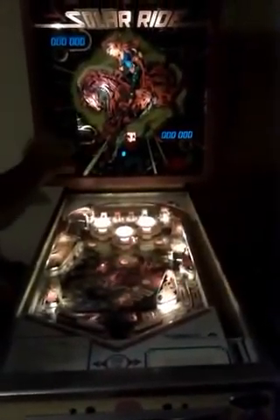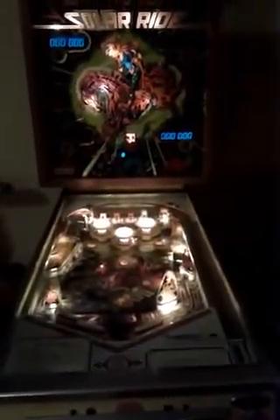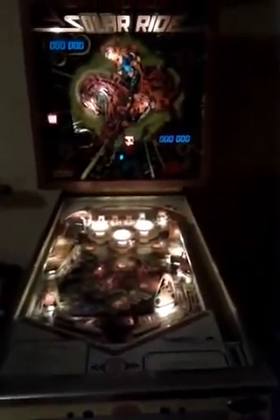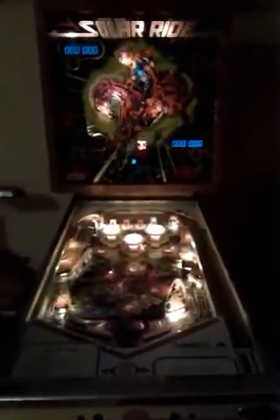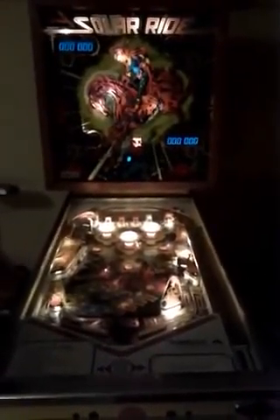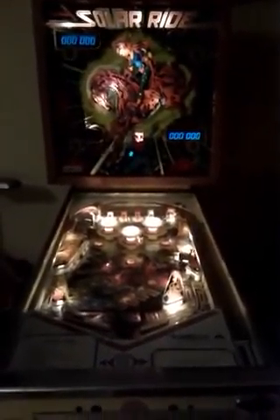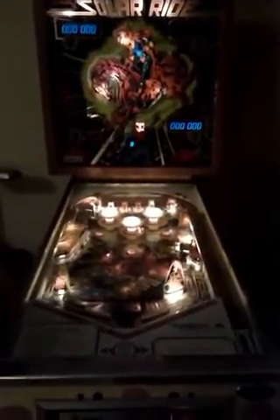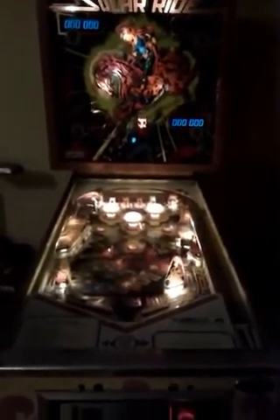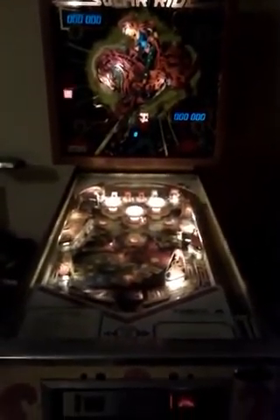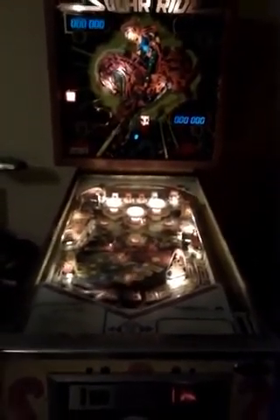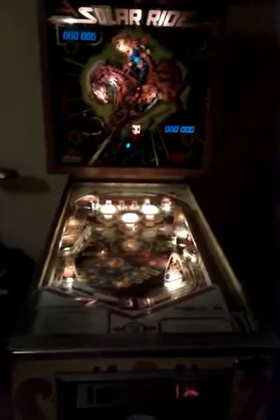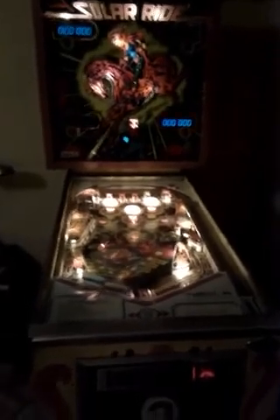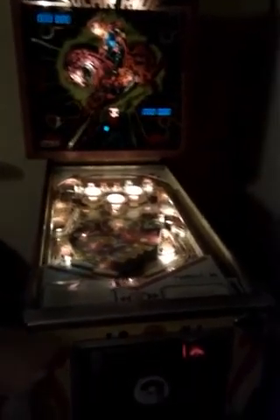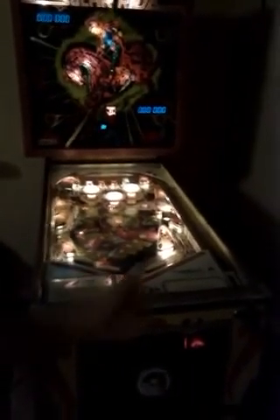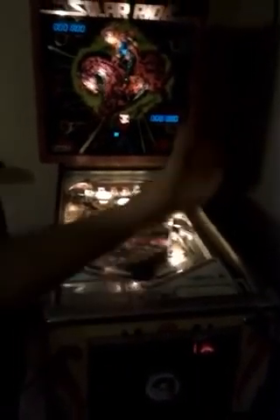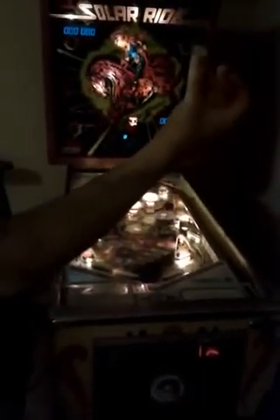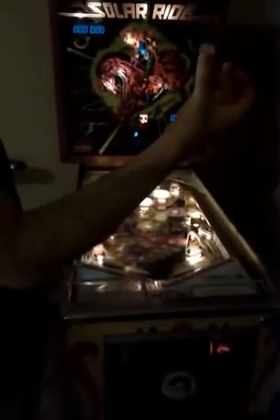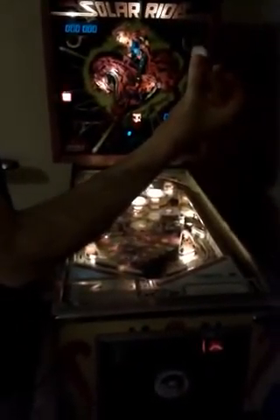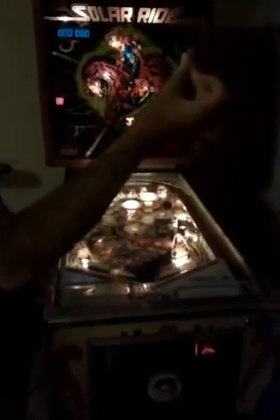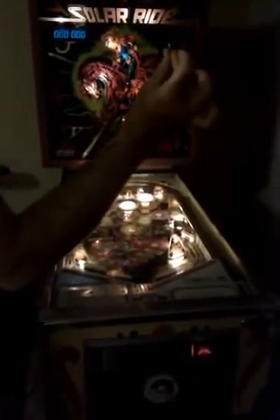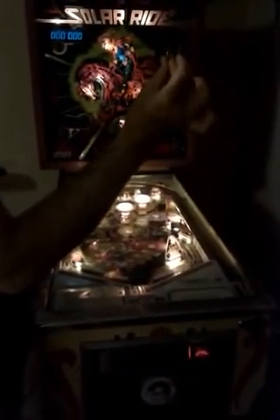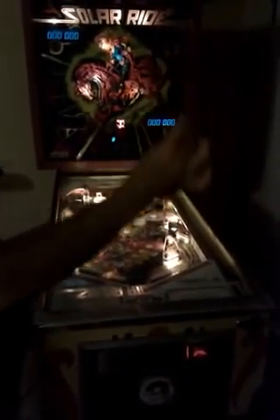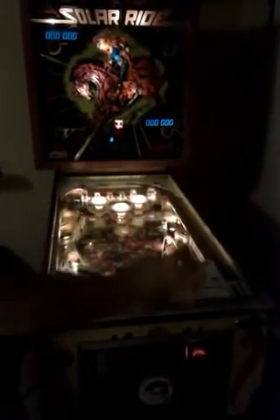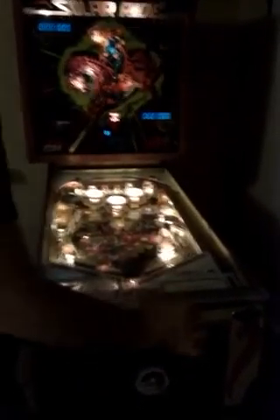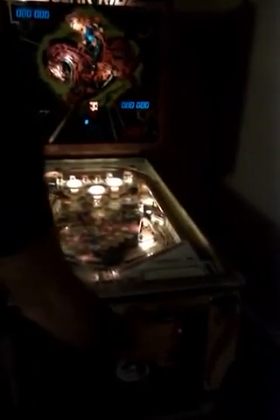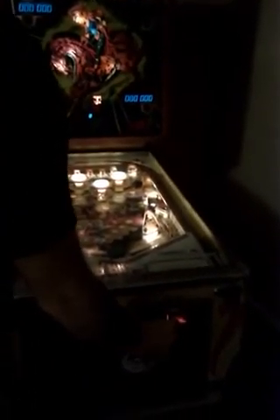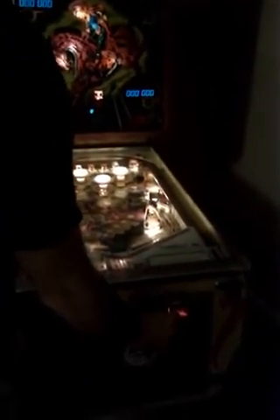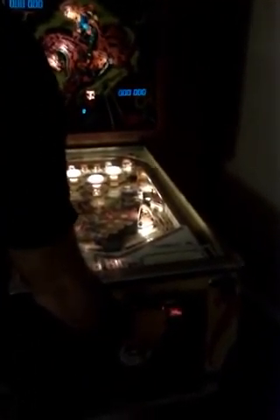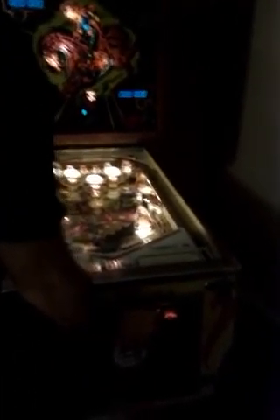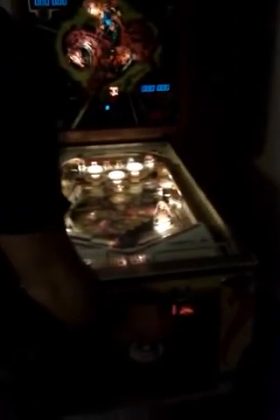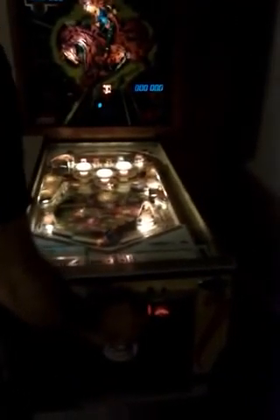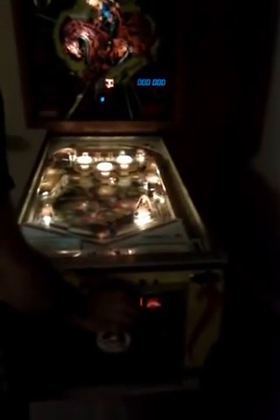So it's going through its test sequence, and it is totally right now playable. Here's the quarter. Here it goes.